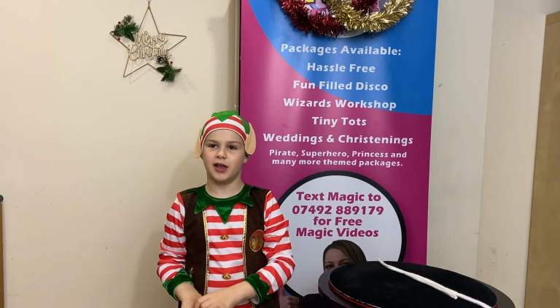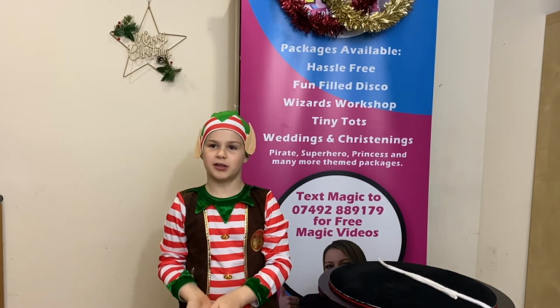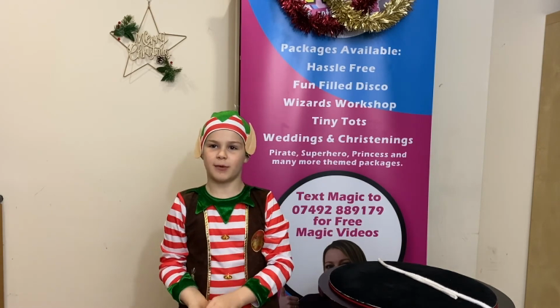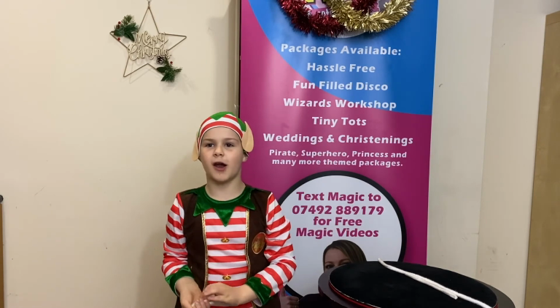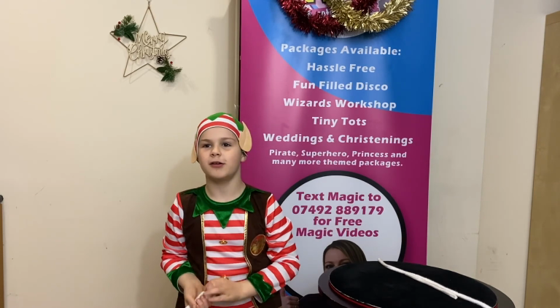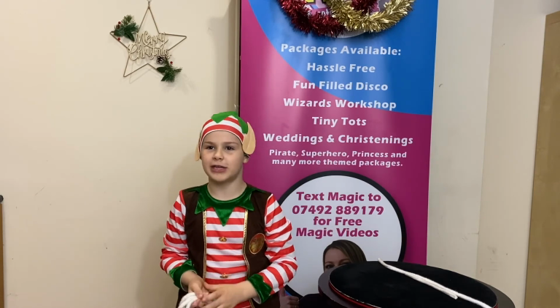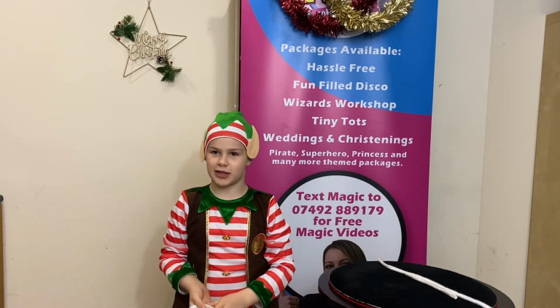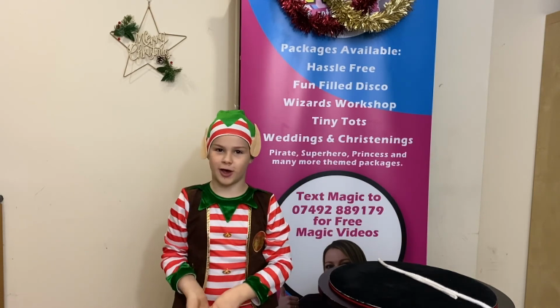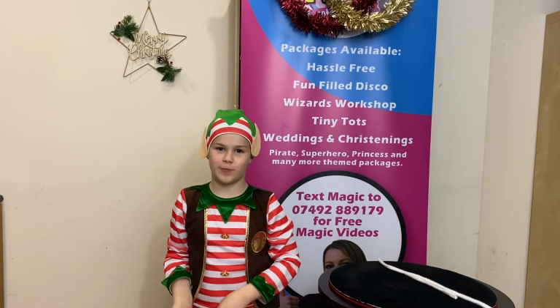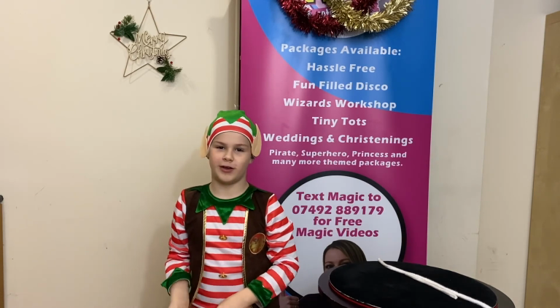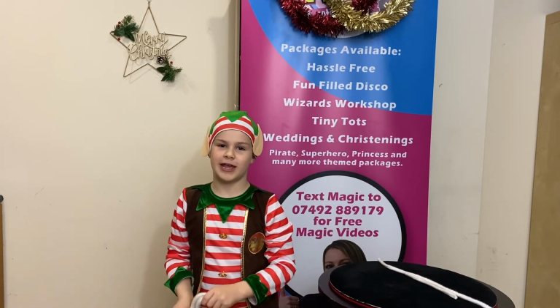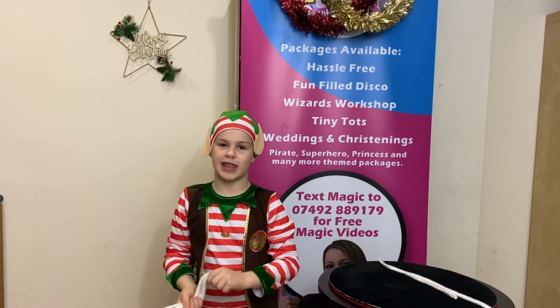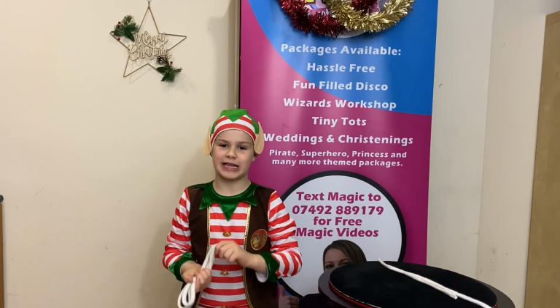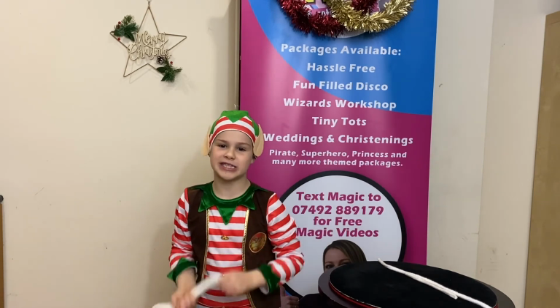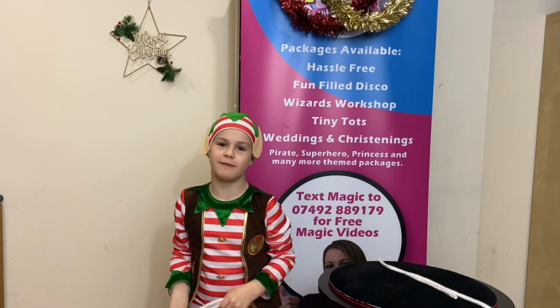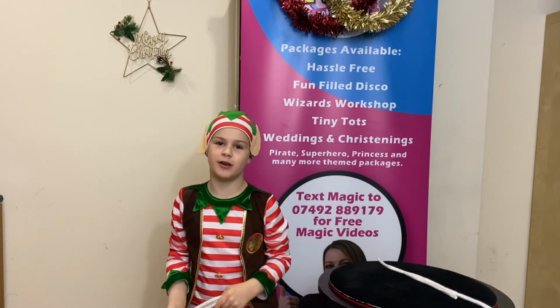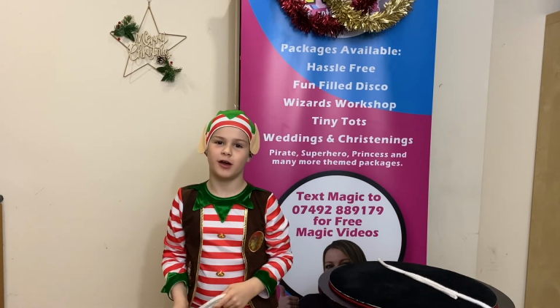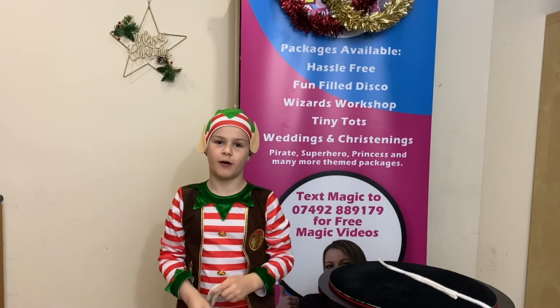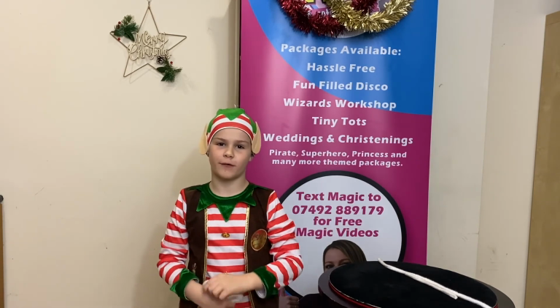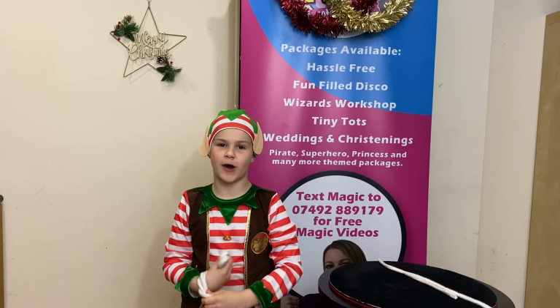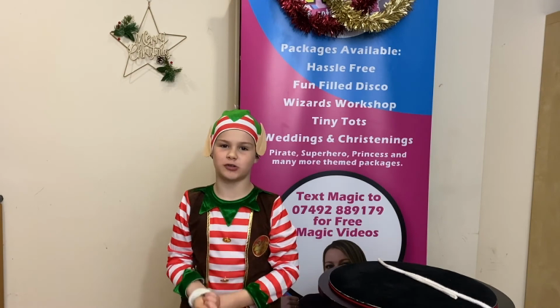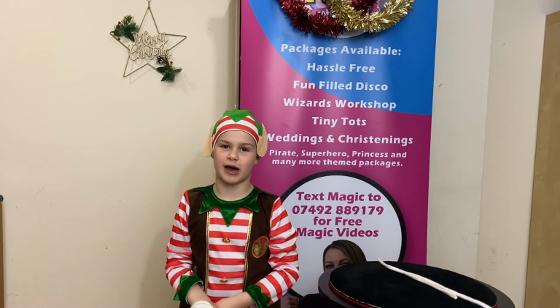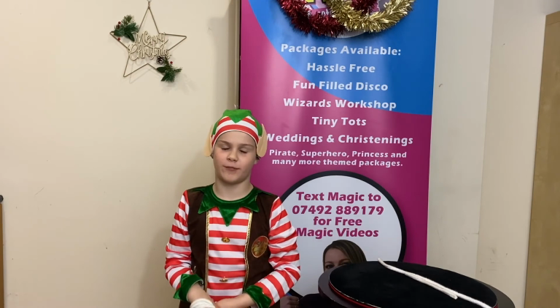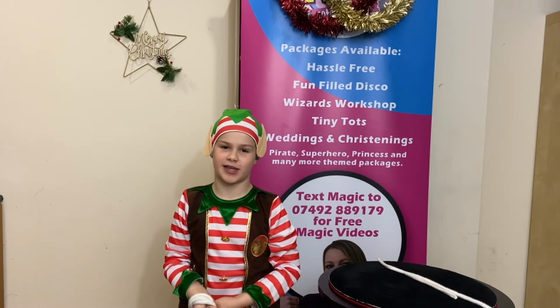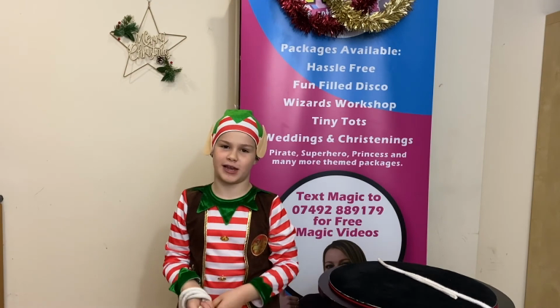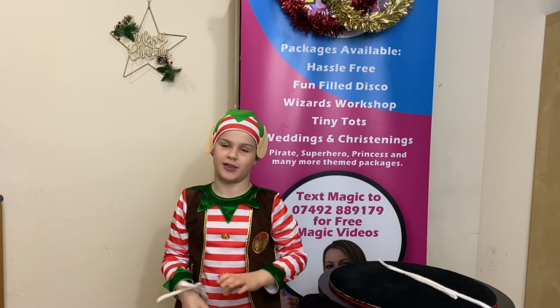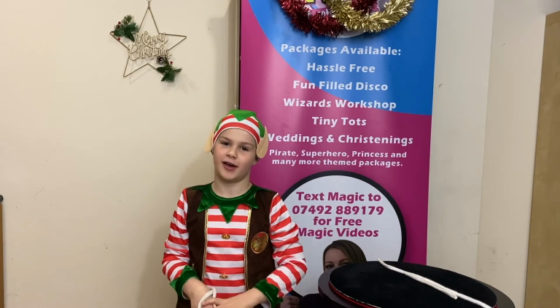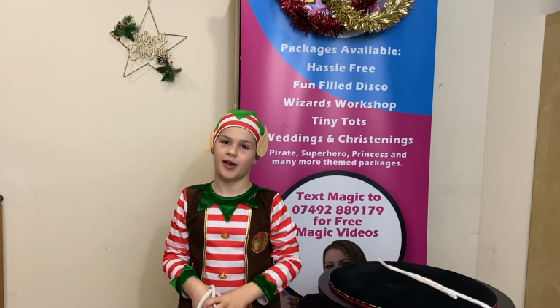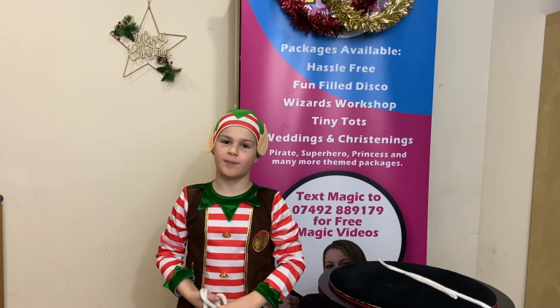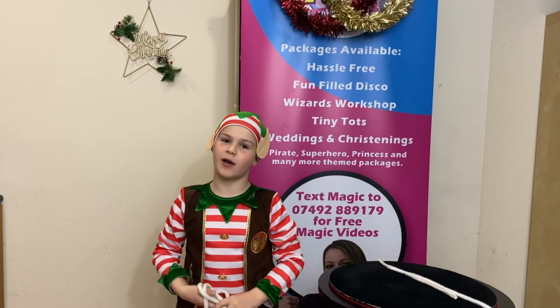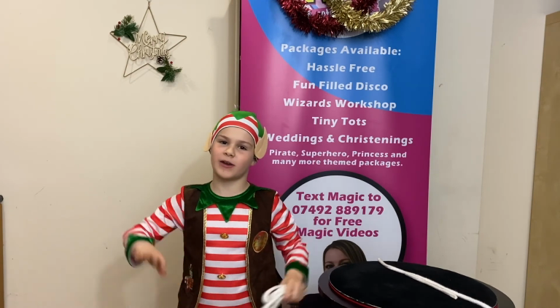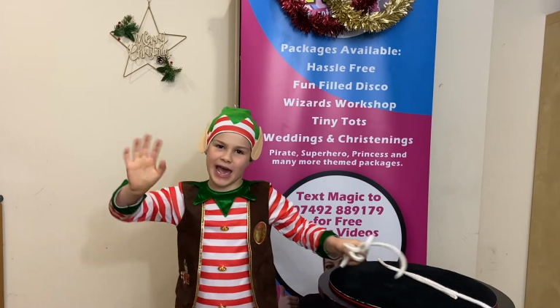Tomorrow you get to open day seven of your virtual advent calendar. Bye for now.